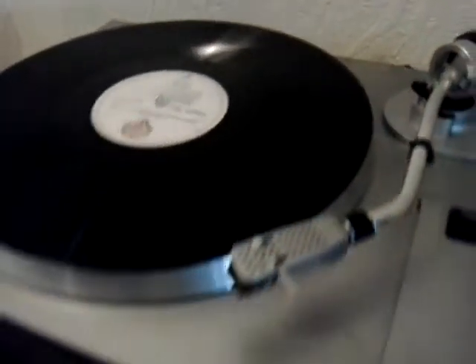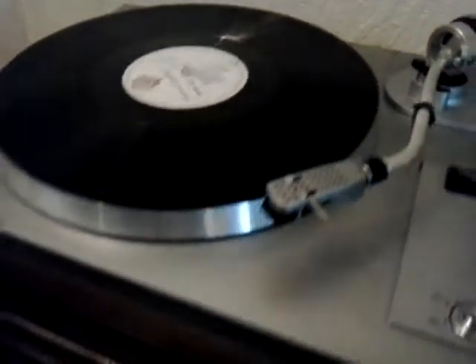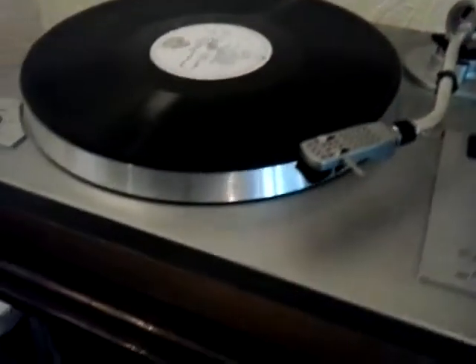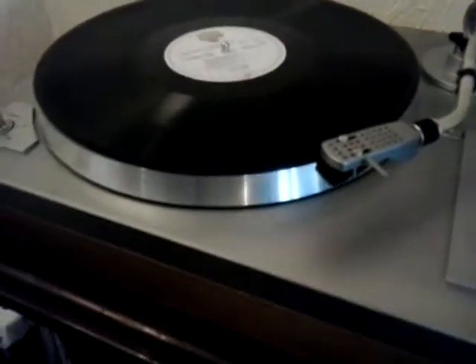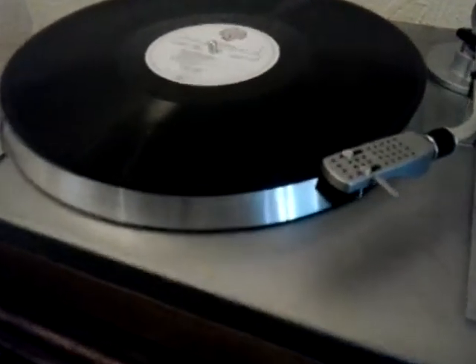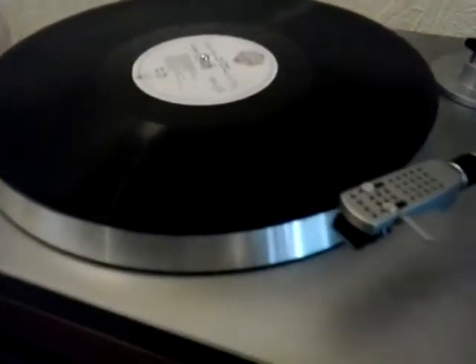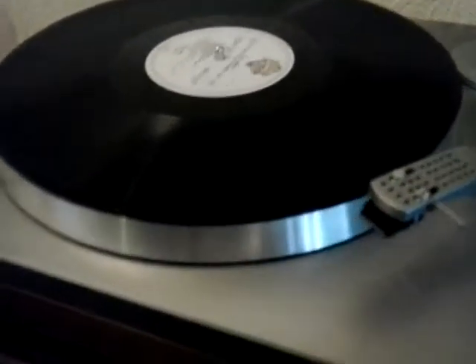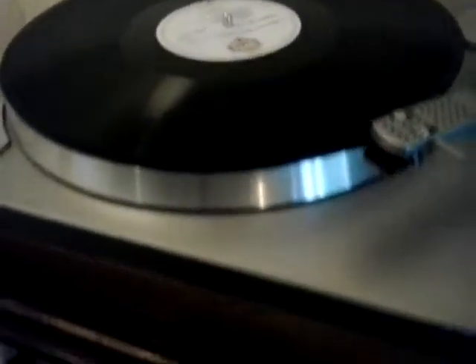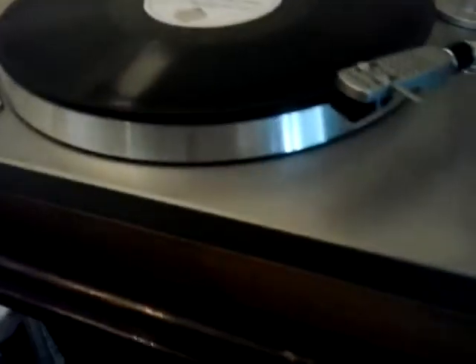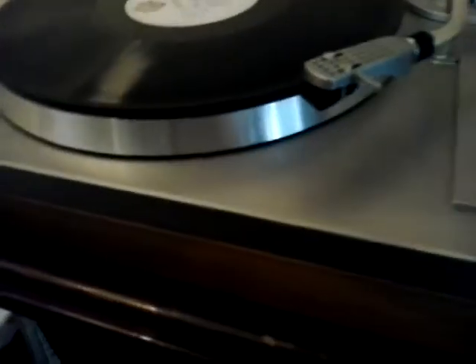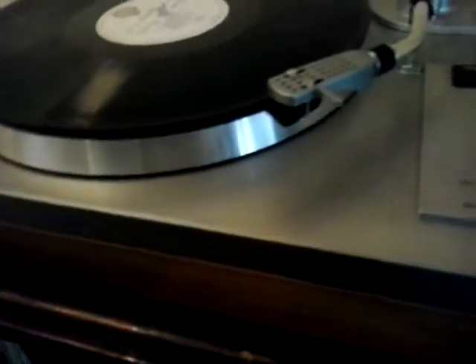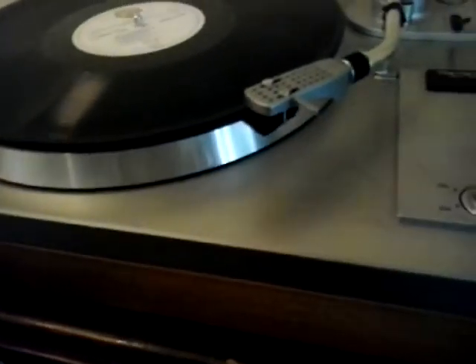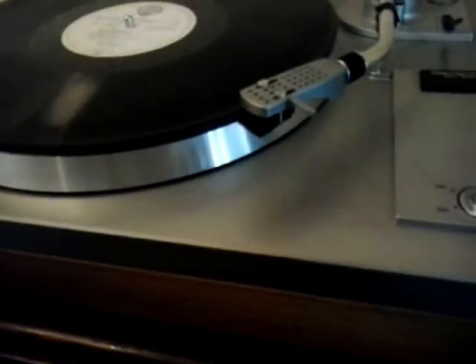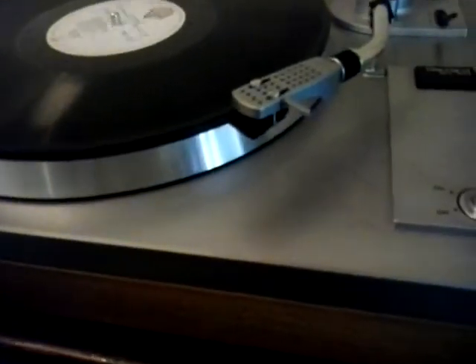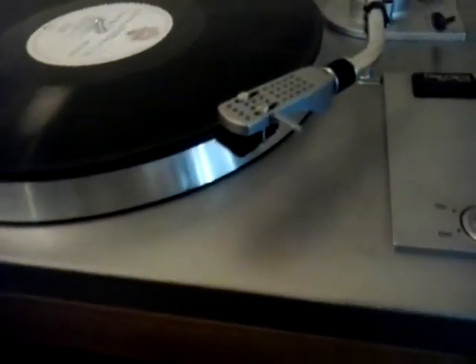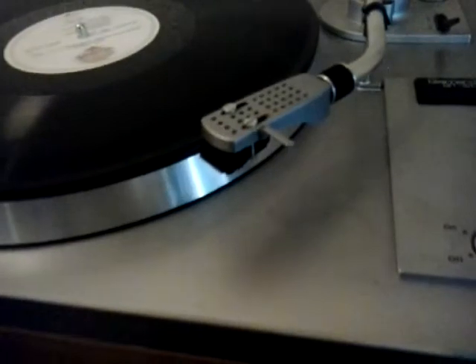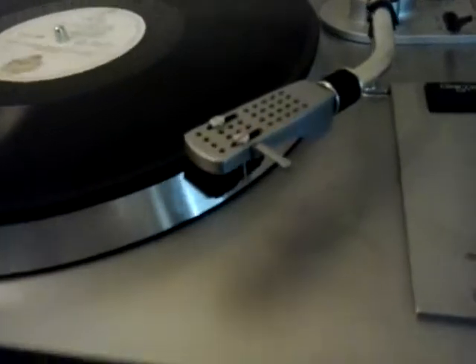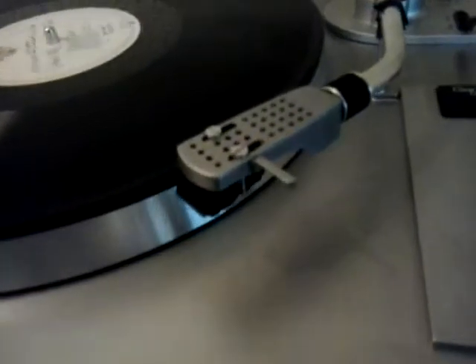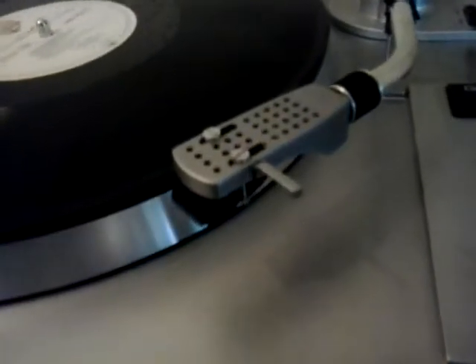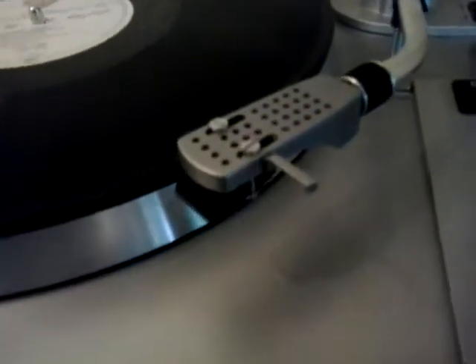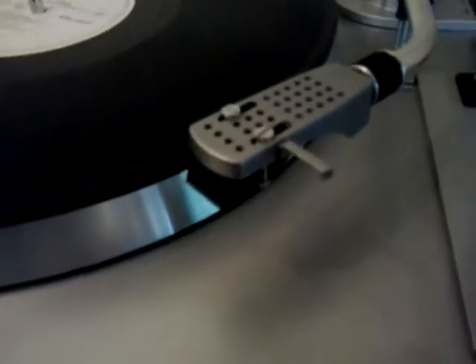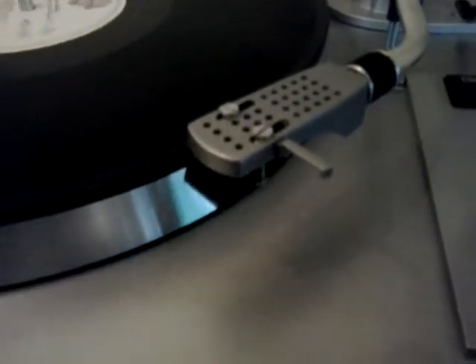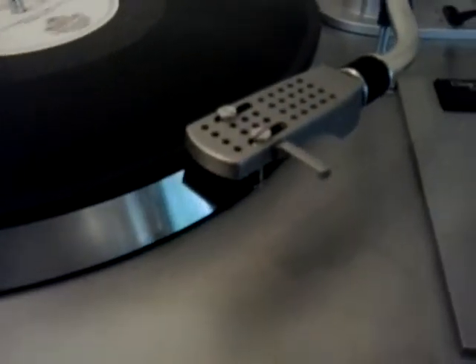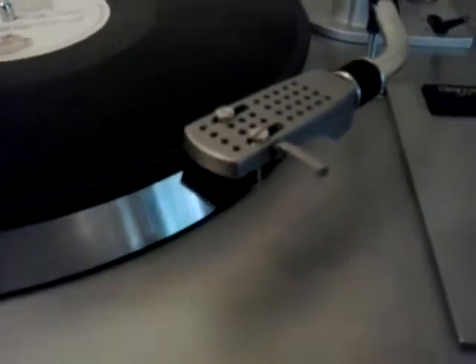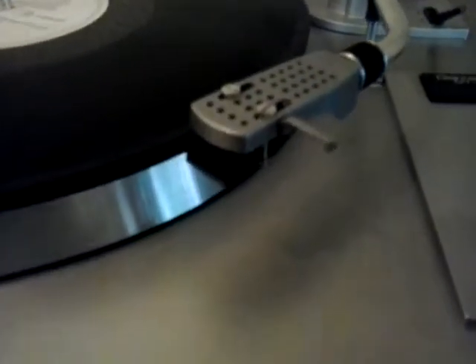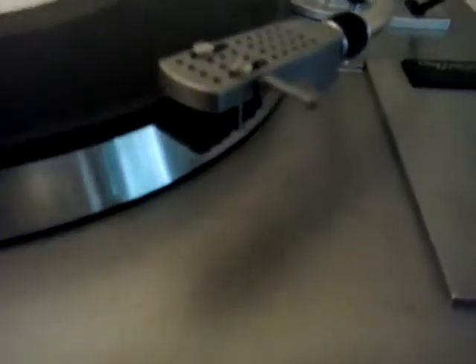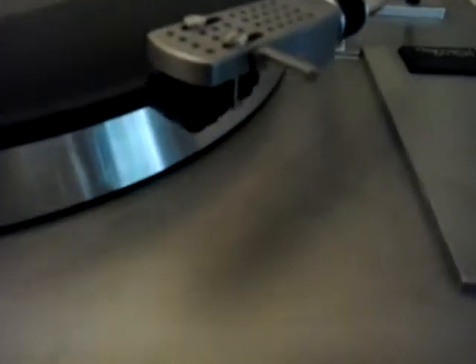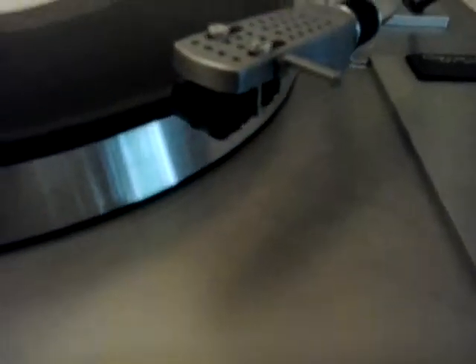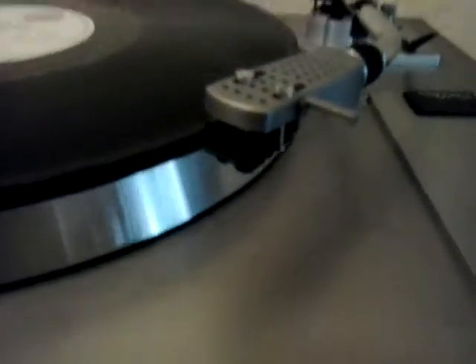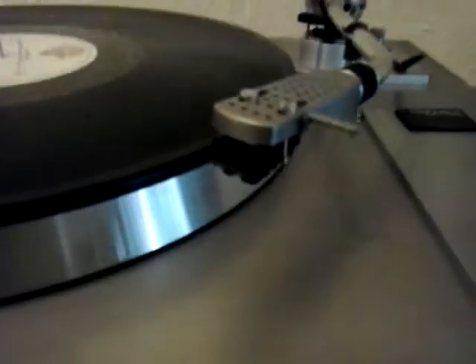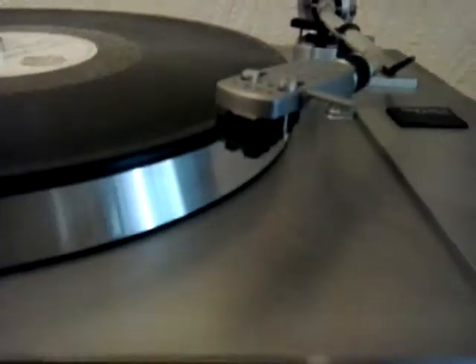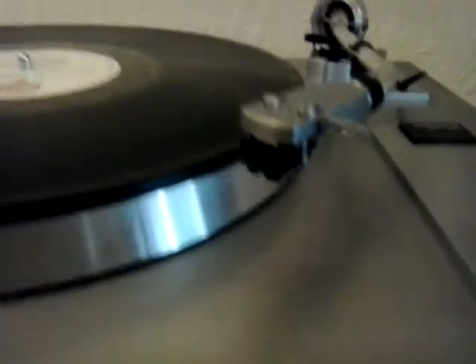I haven't set up the tonearm. The cartridge appears to me, to the untrained eye, to be perfectly good.